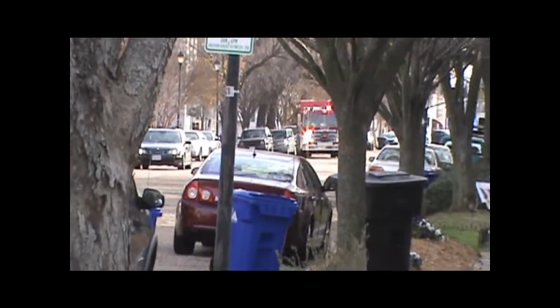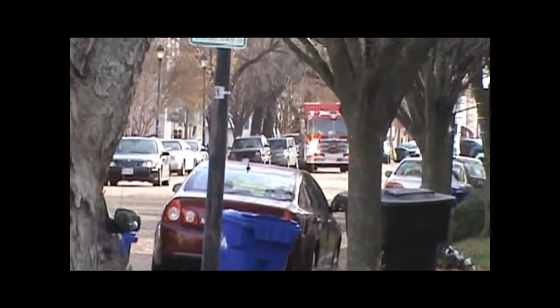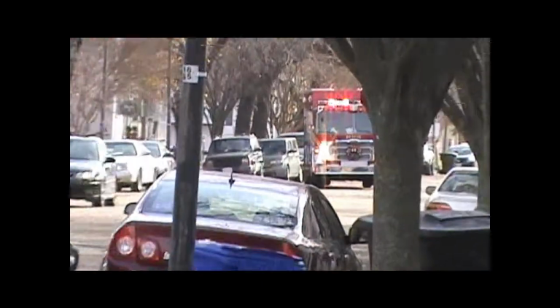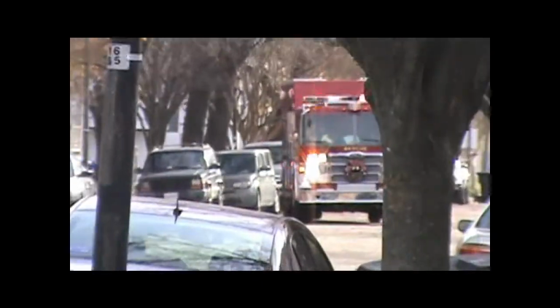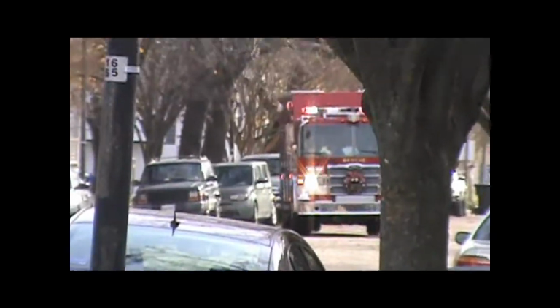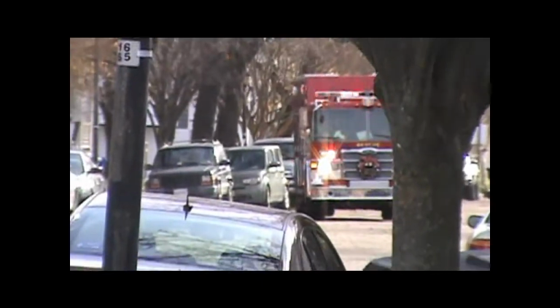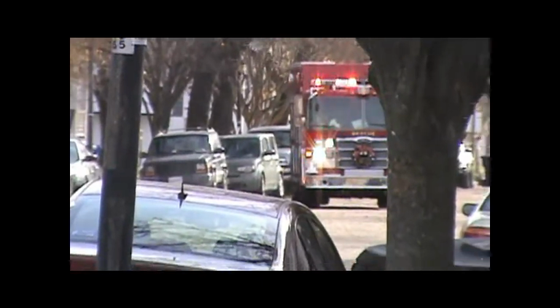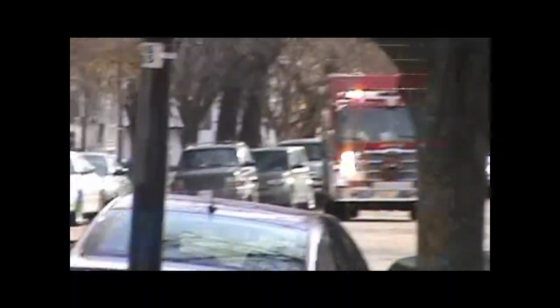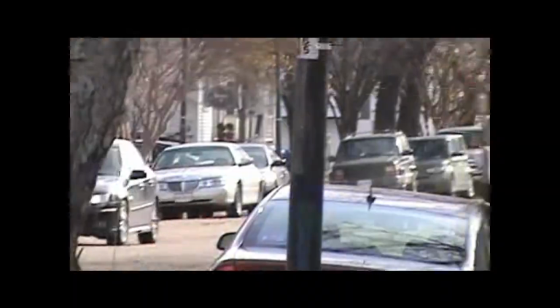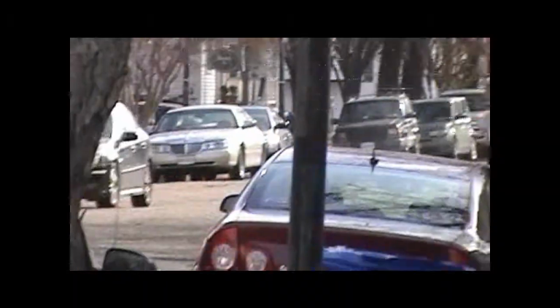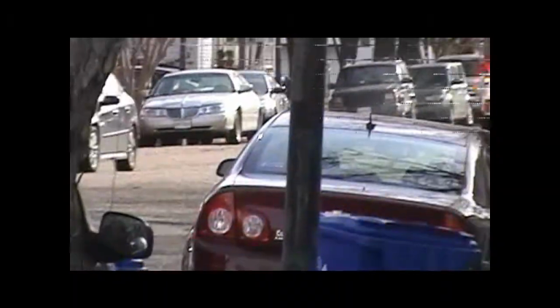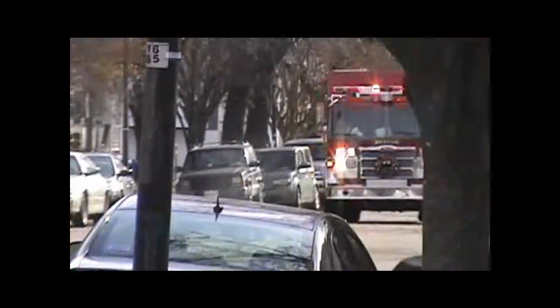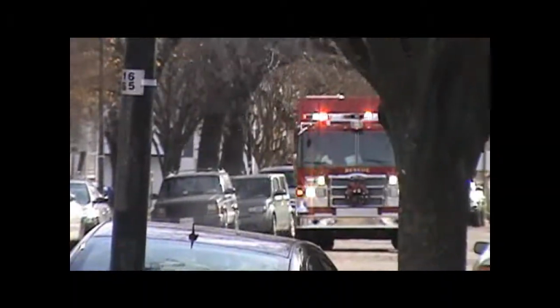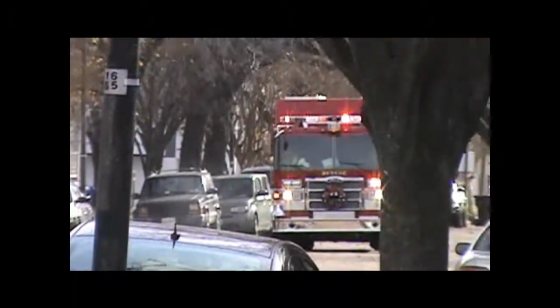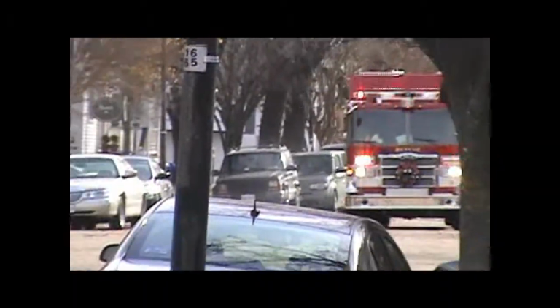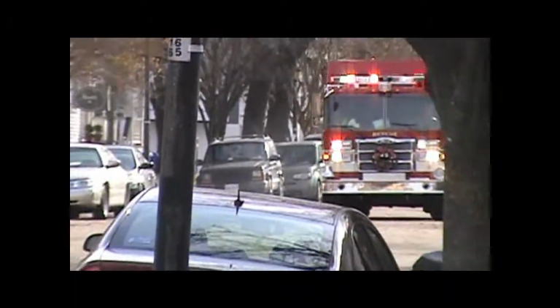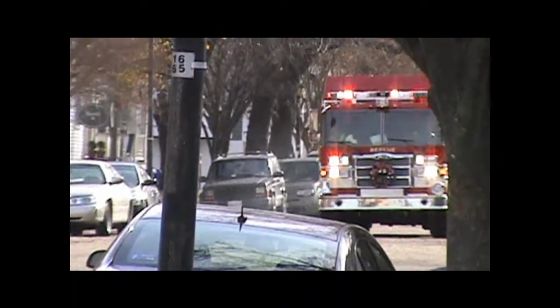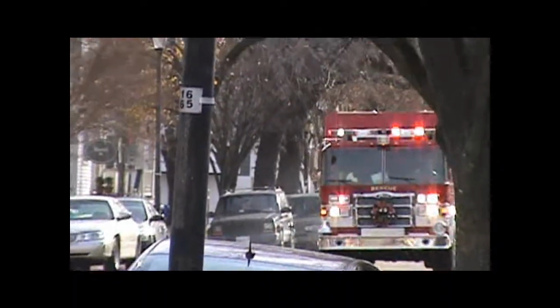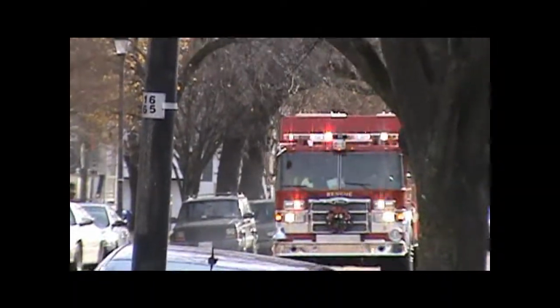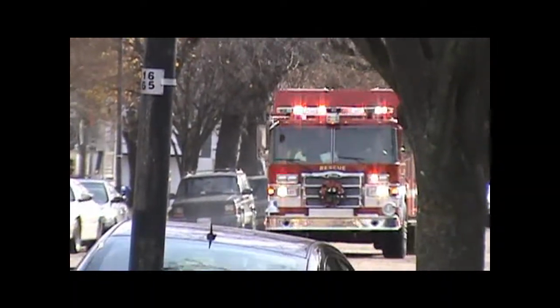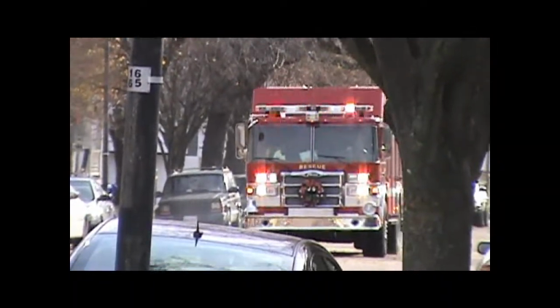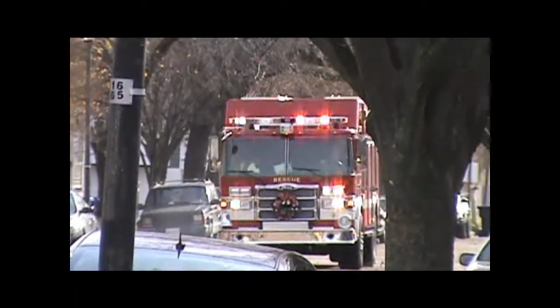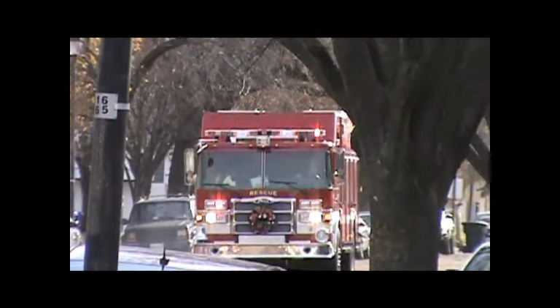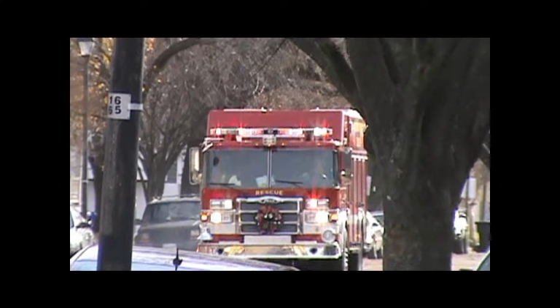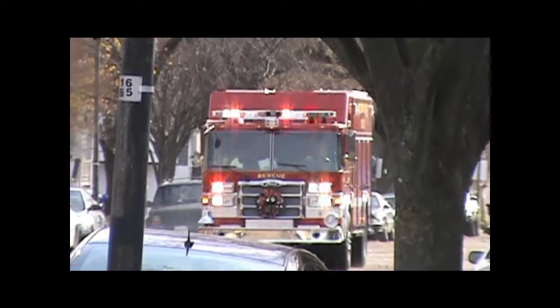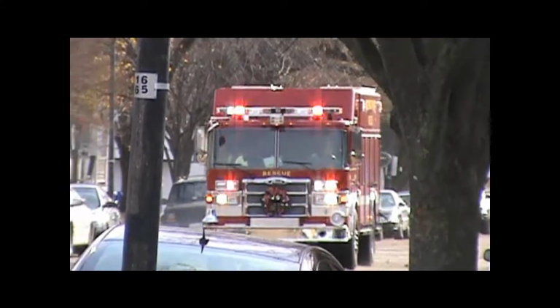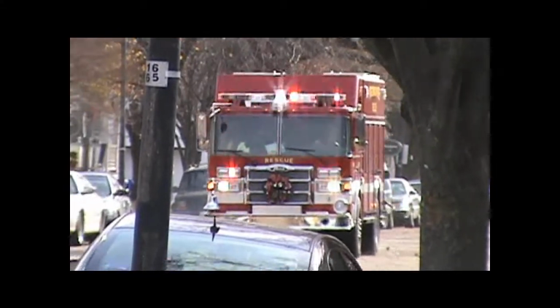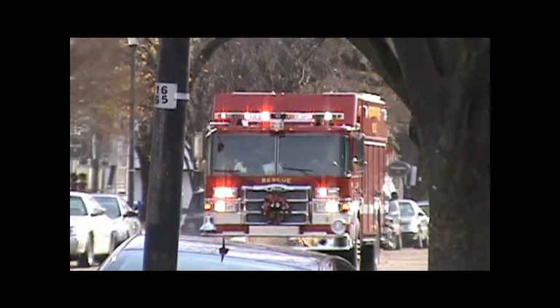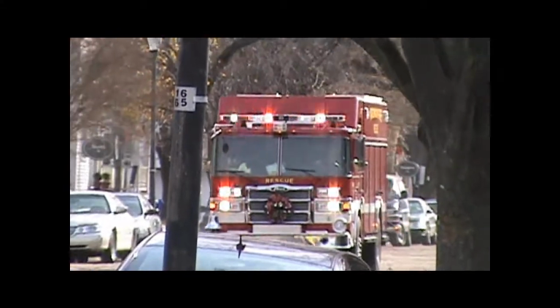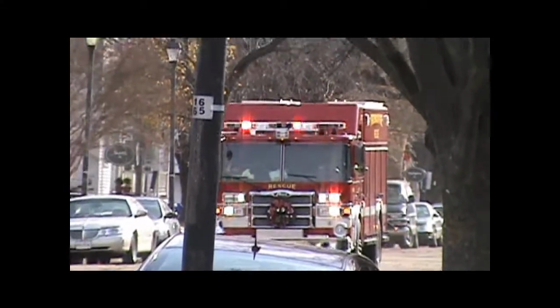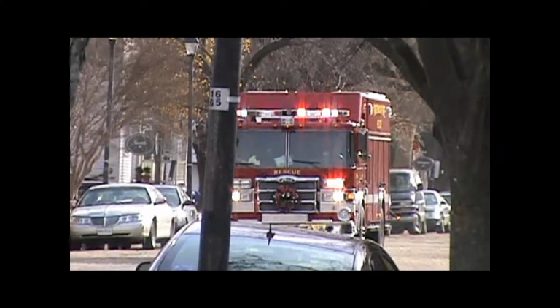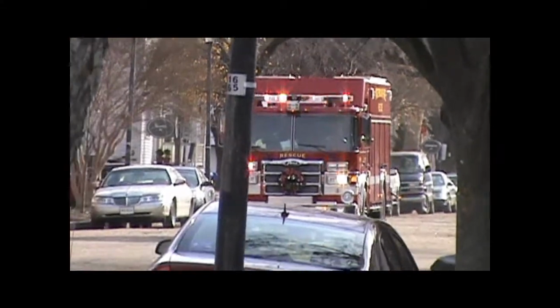Command, dispatch — send me a third engine company. I just received the command.